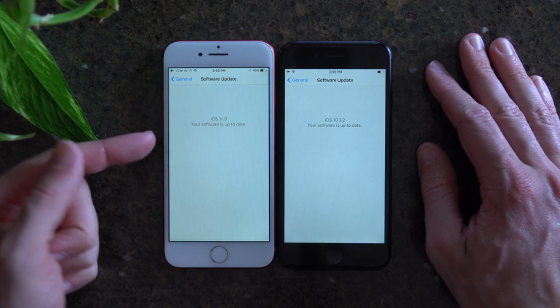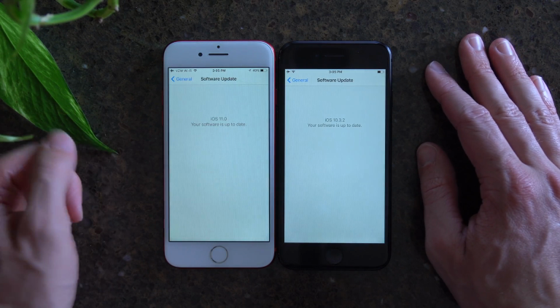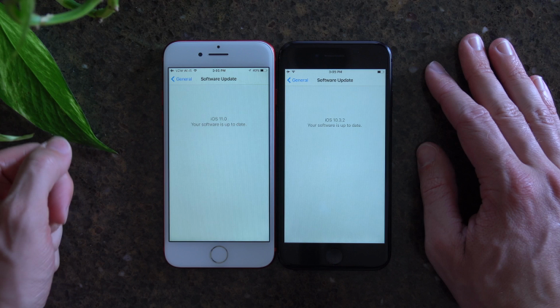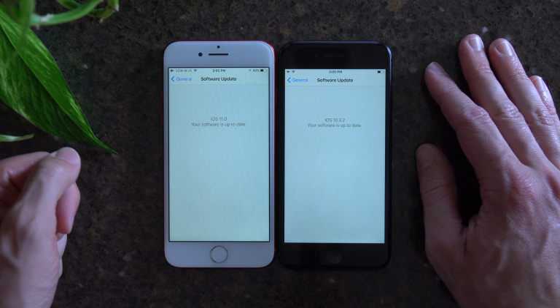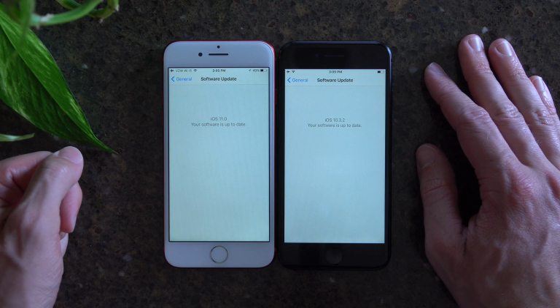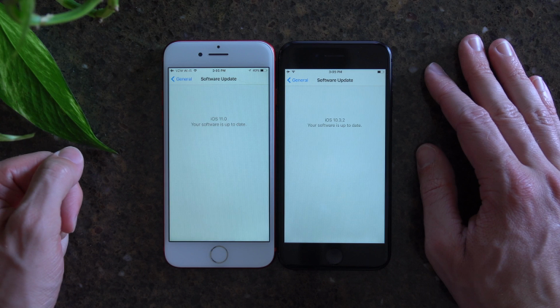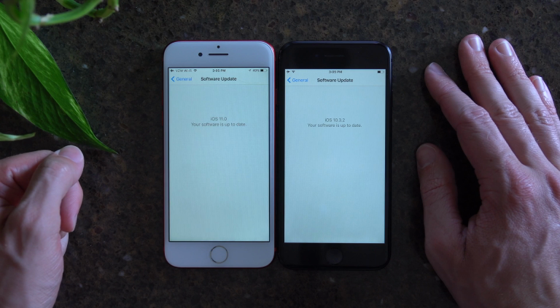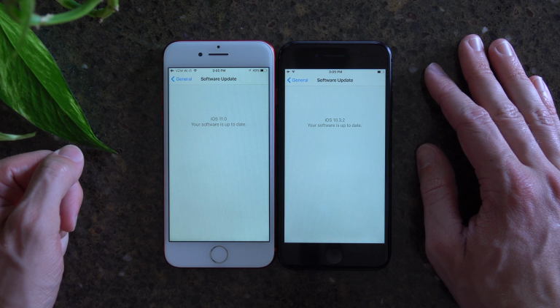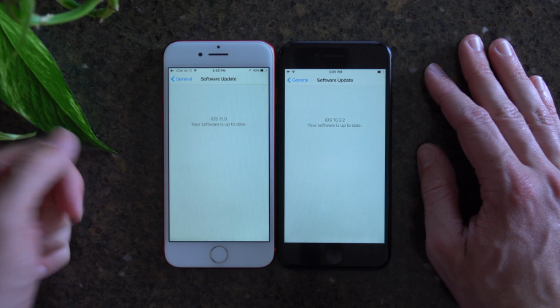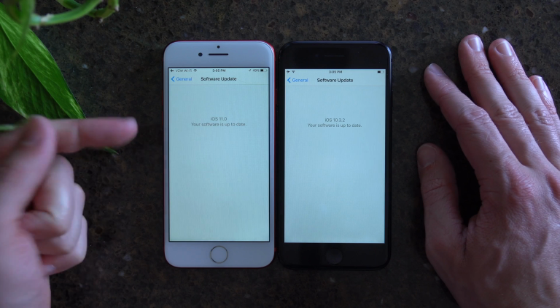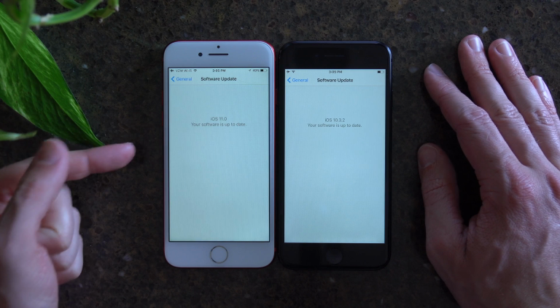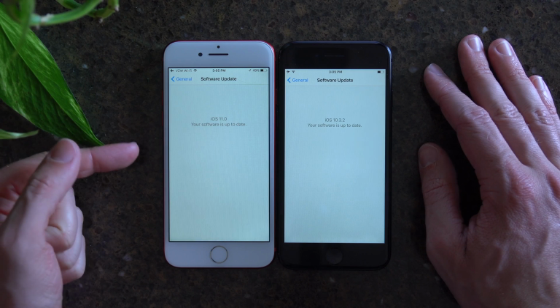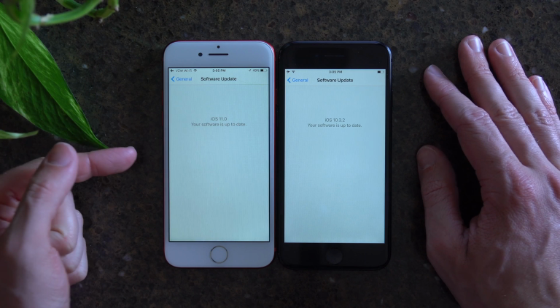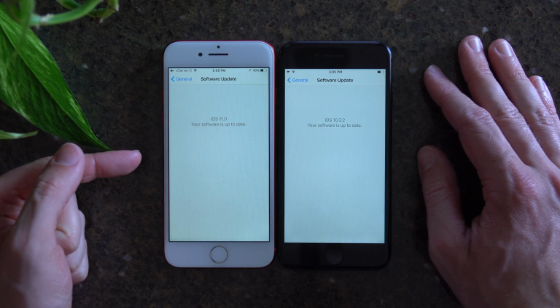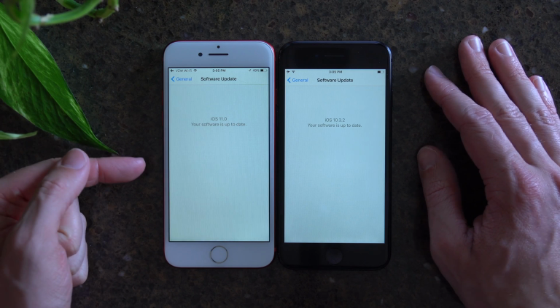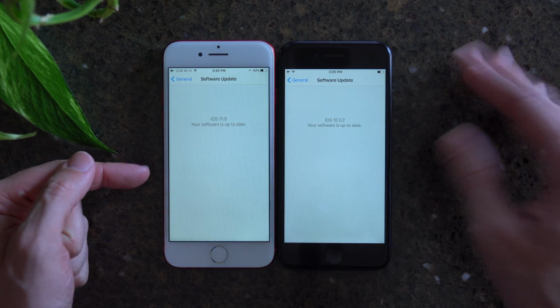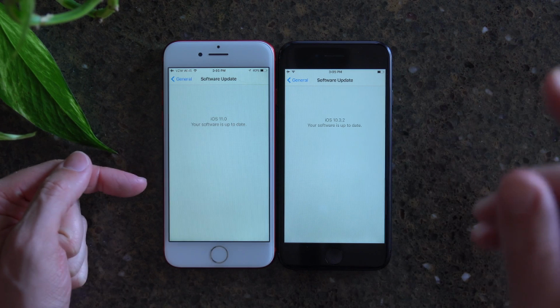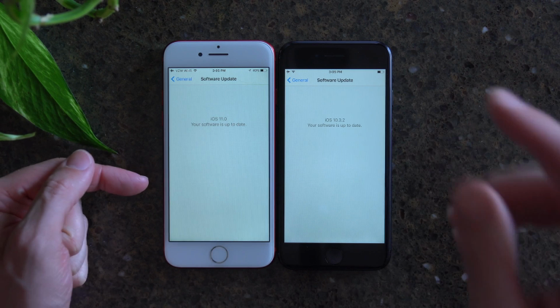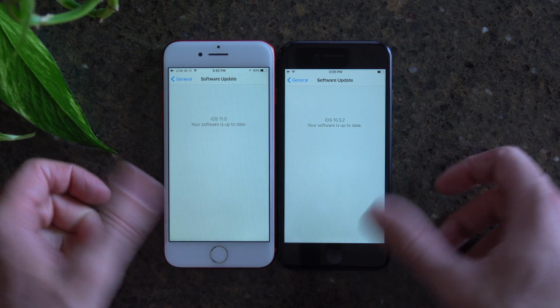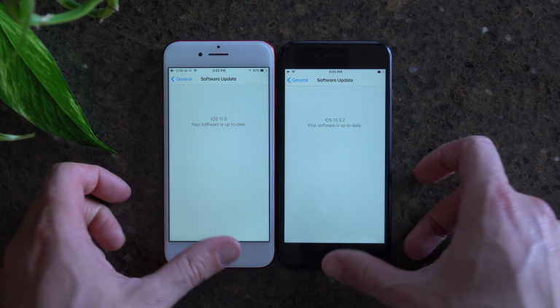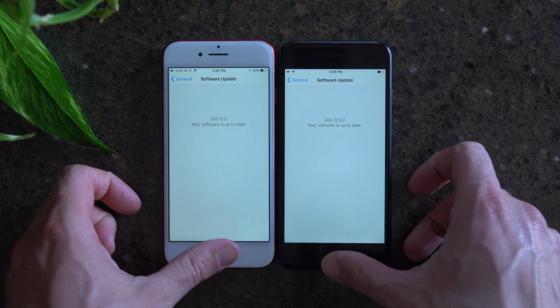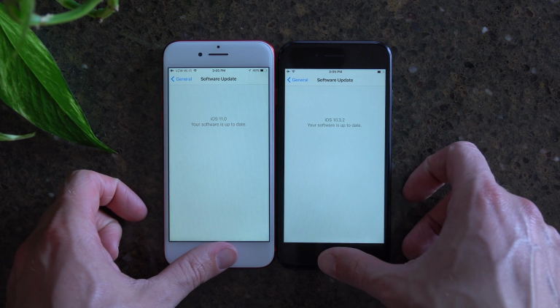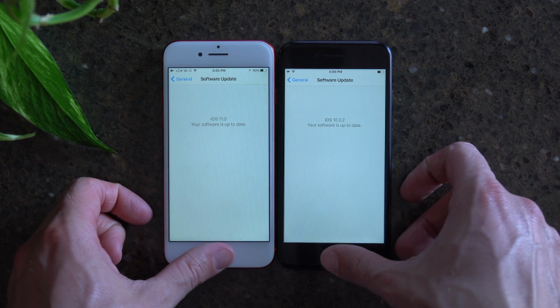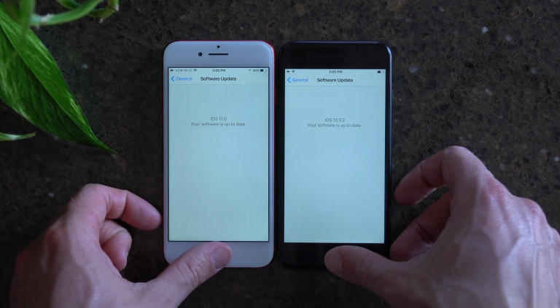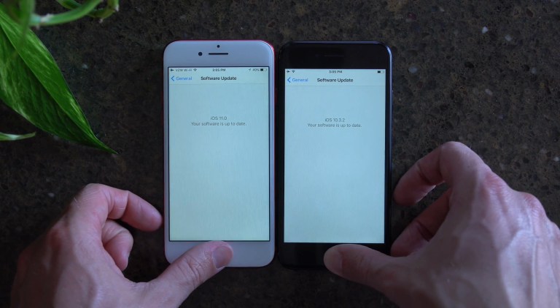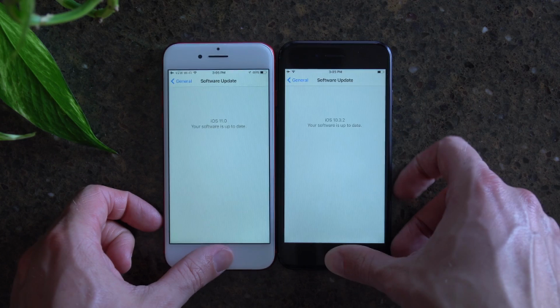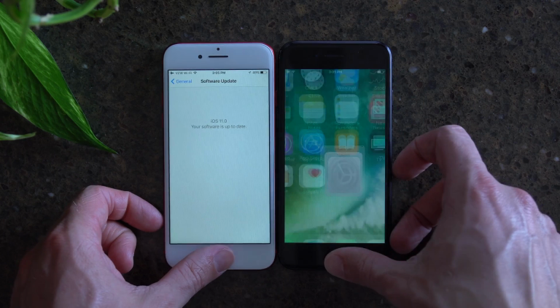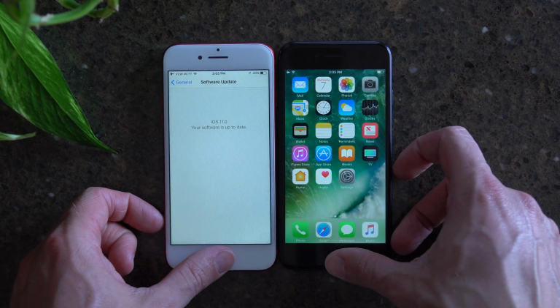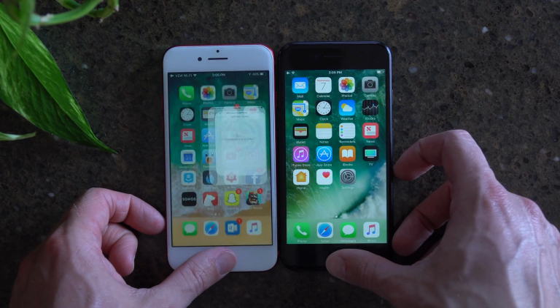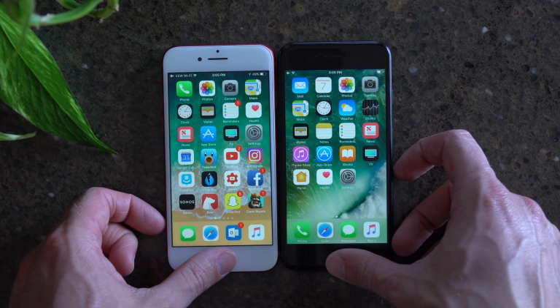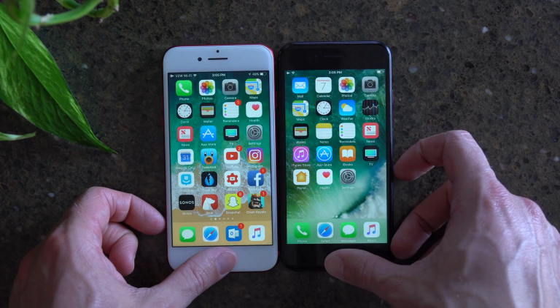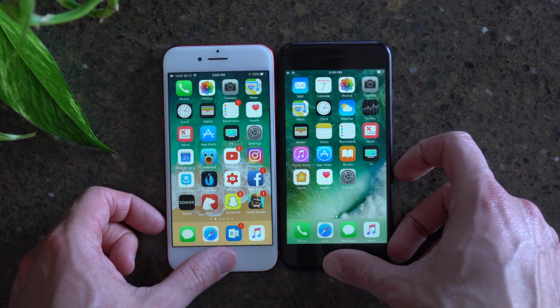These are the two versions of the Settings app — iOS 11 once again here on the left, and 10.3.2 on the right. So let's go ahead and jump into this.